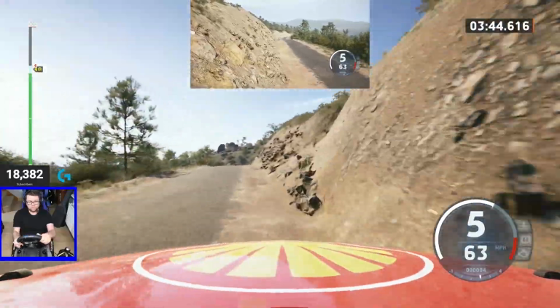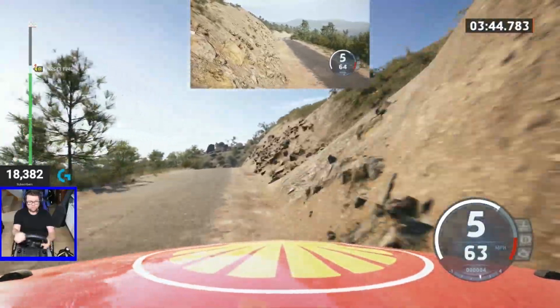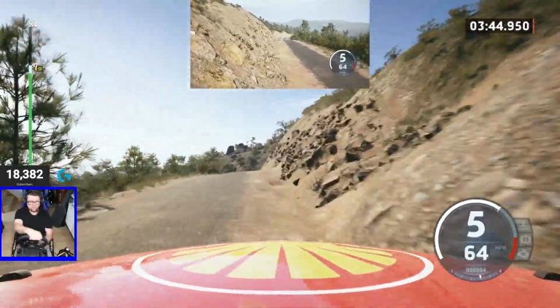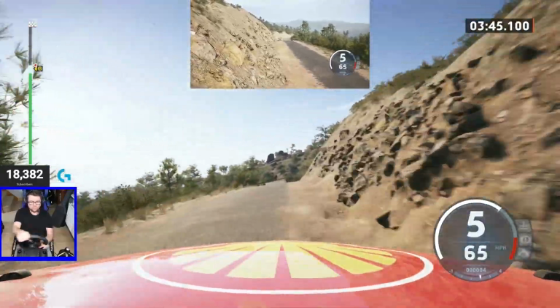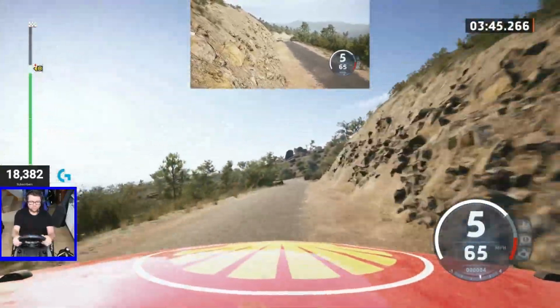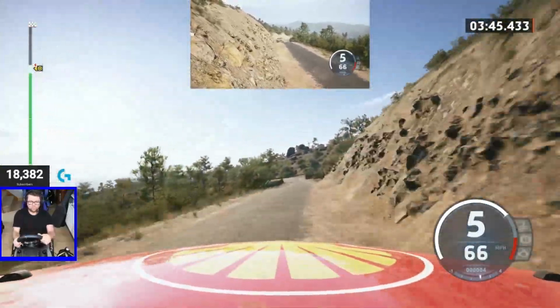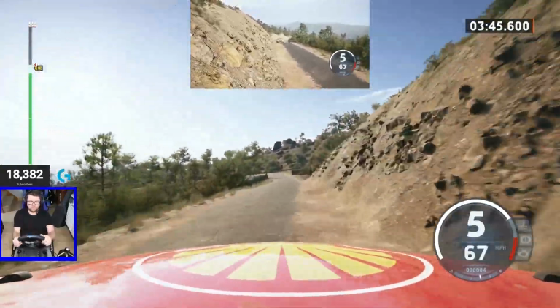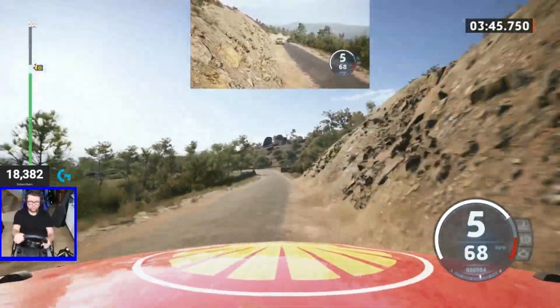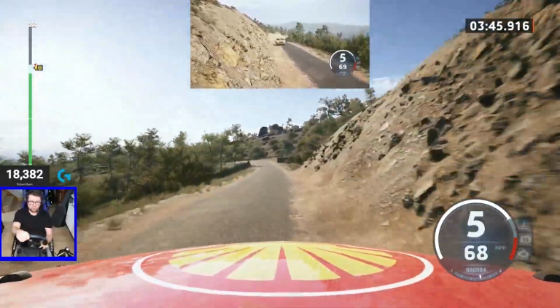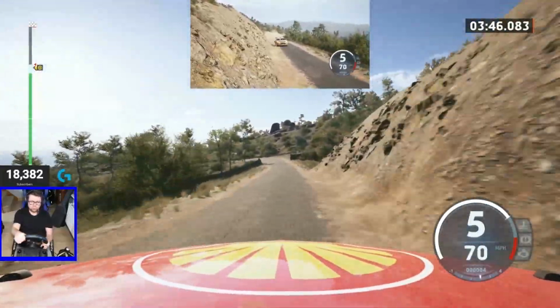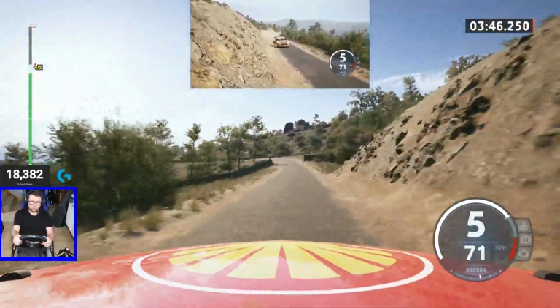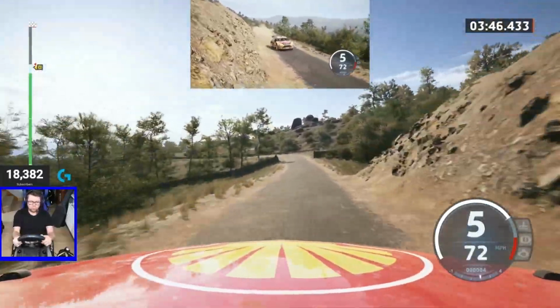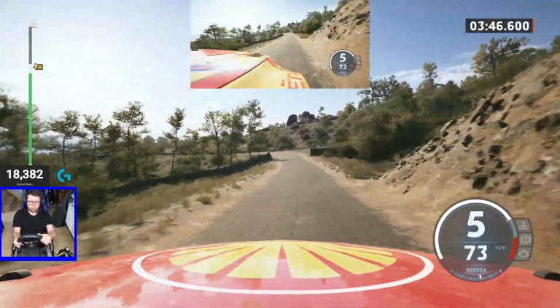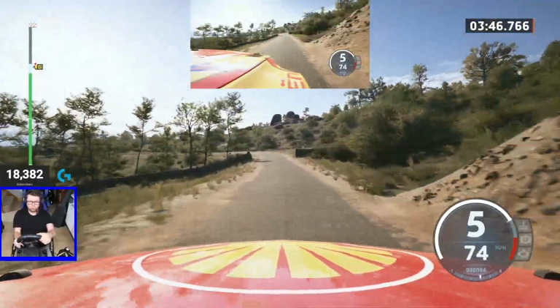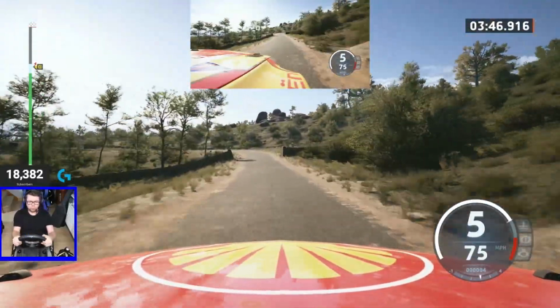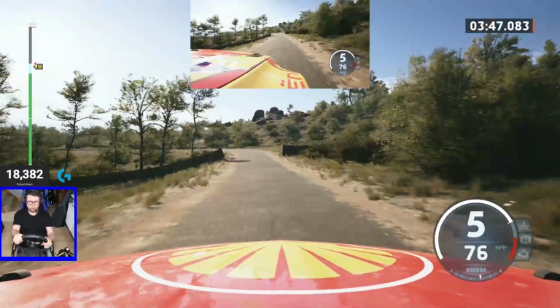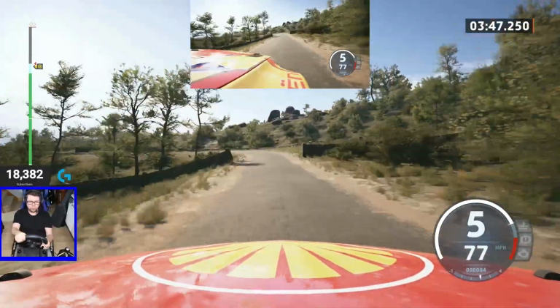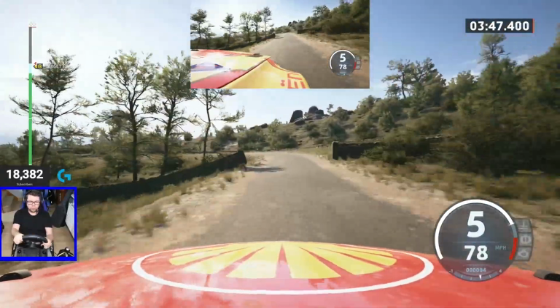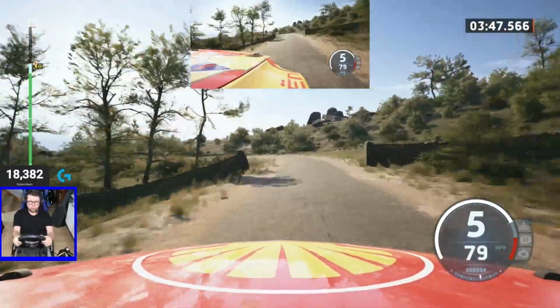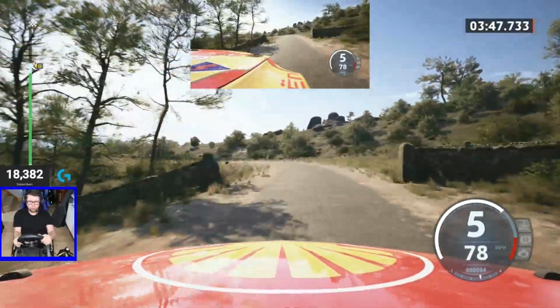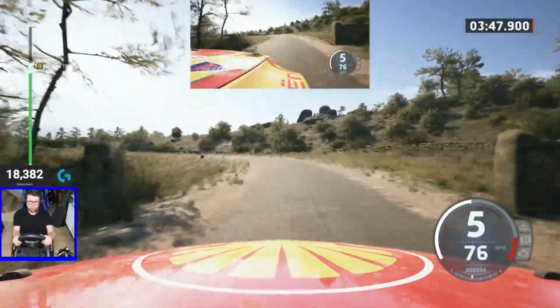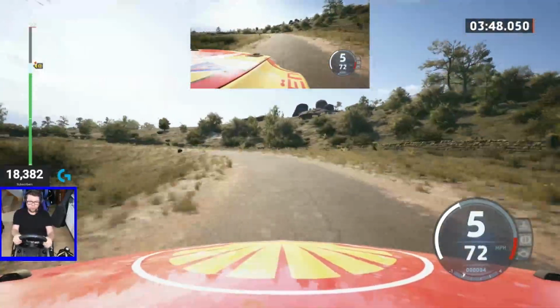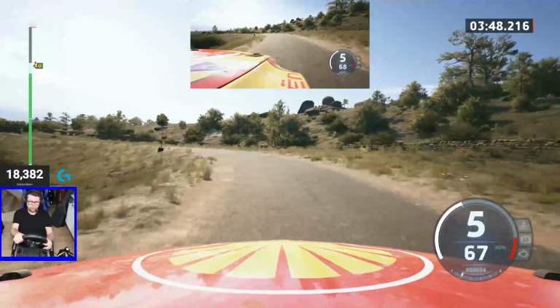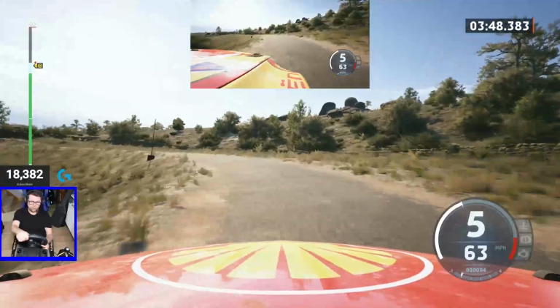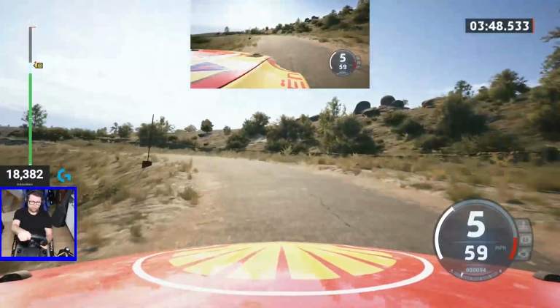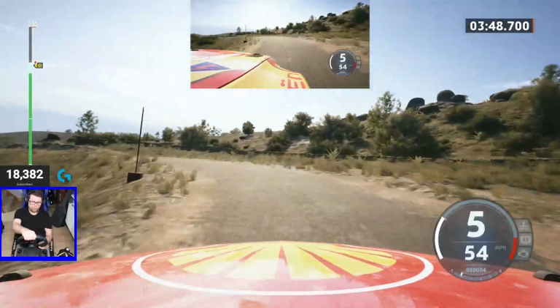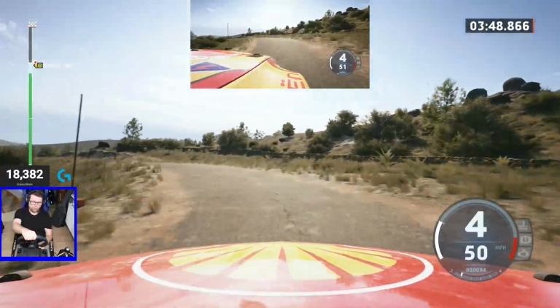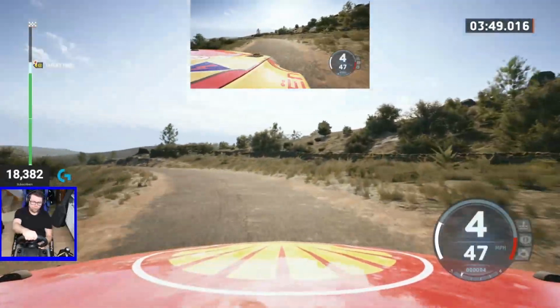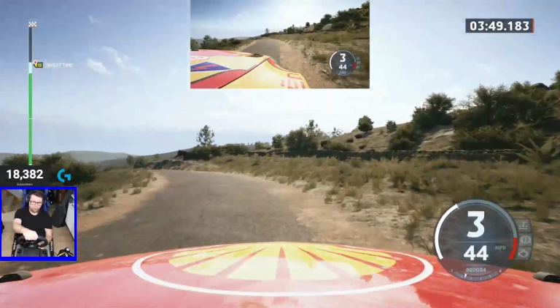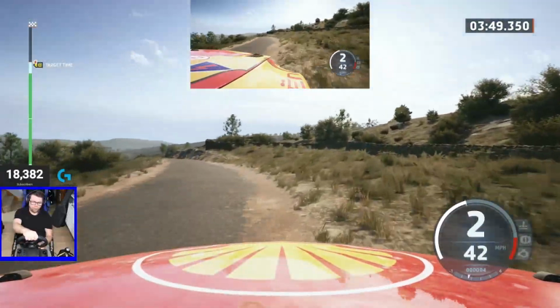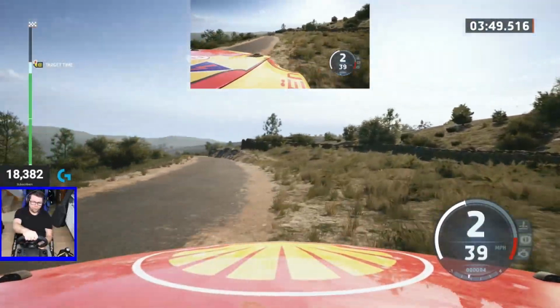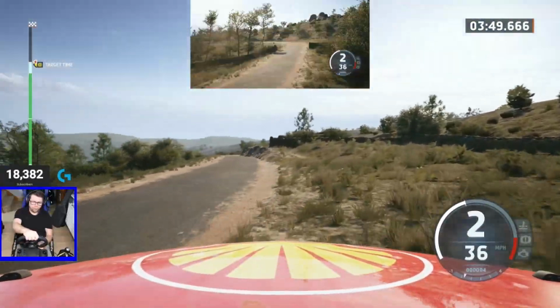2 left, don't cut, 60. 2 right, half long, 70.